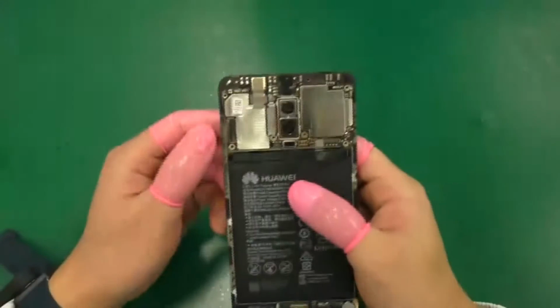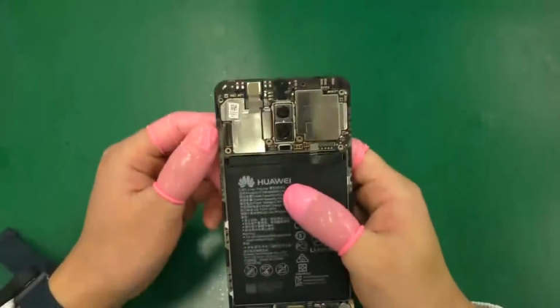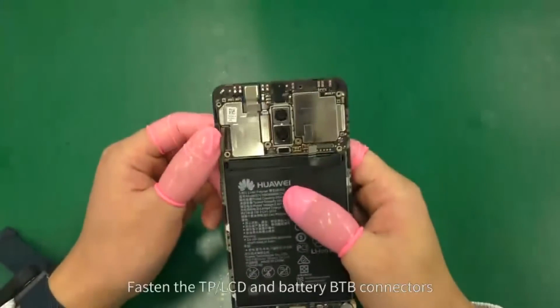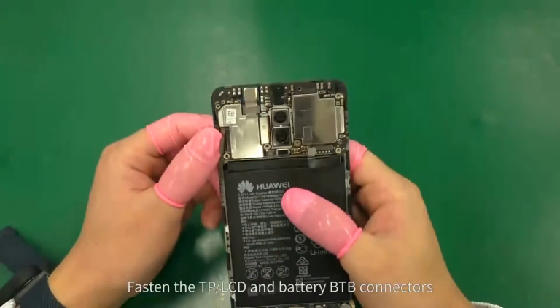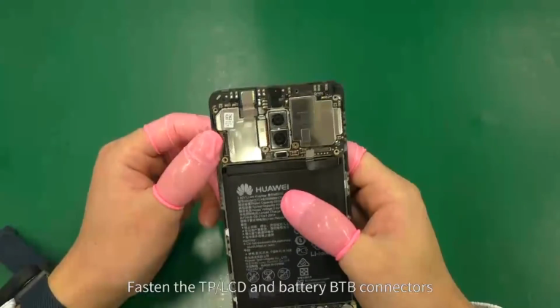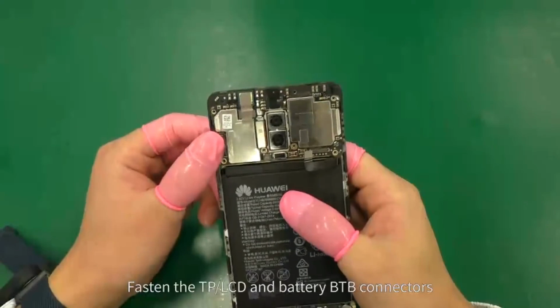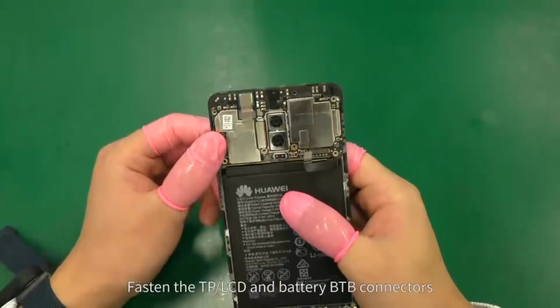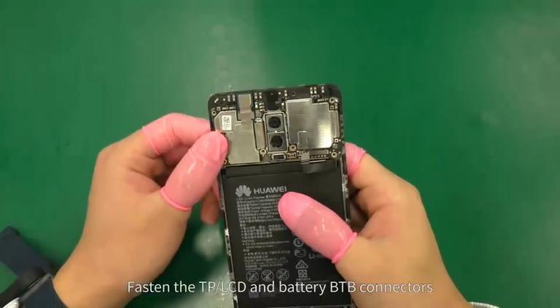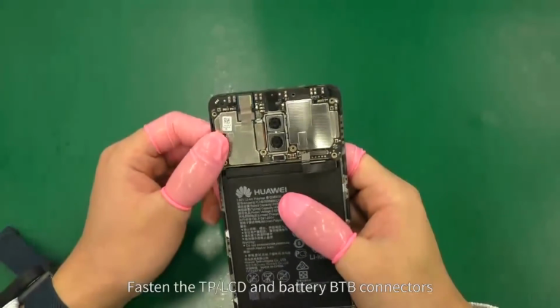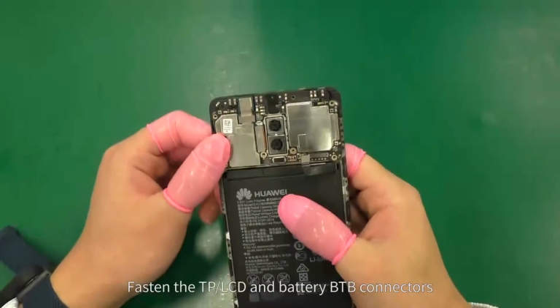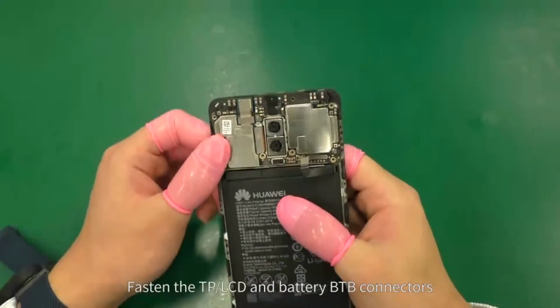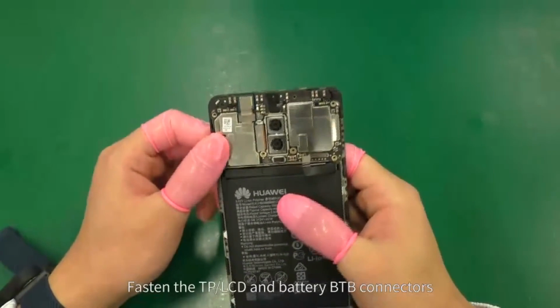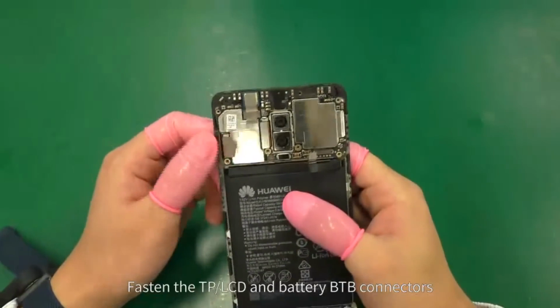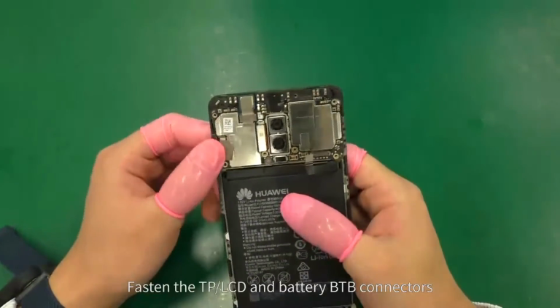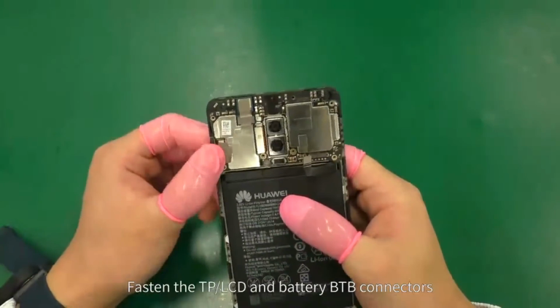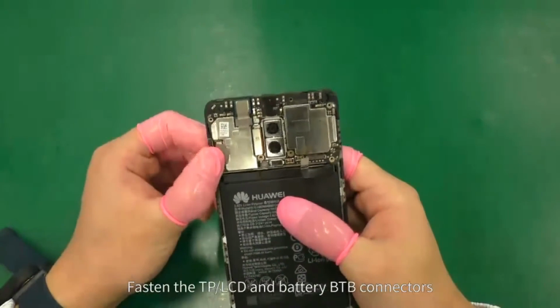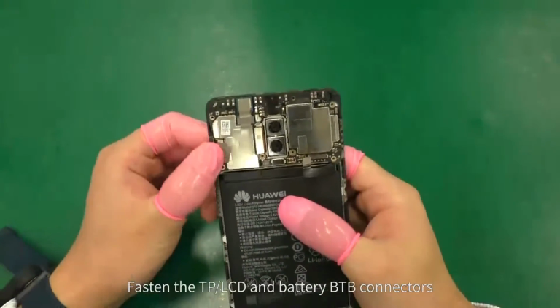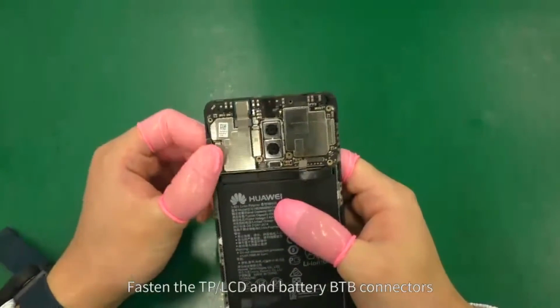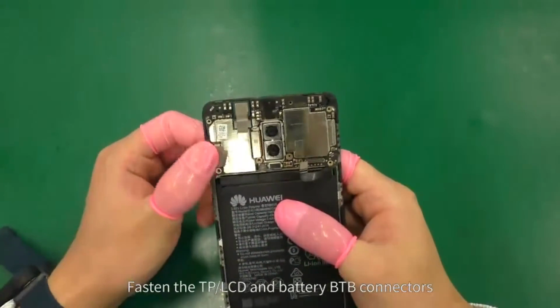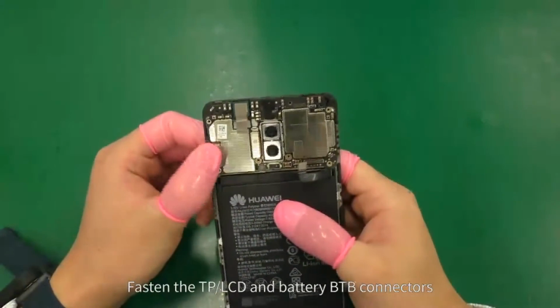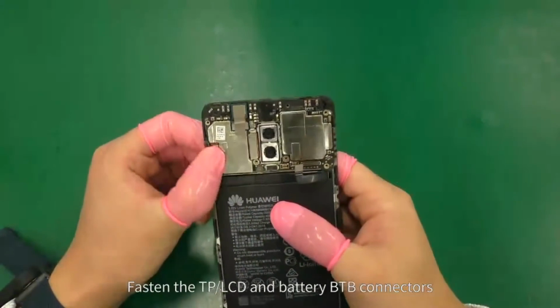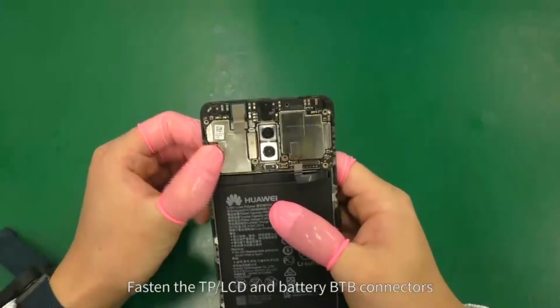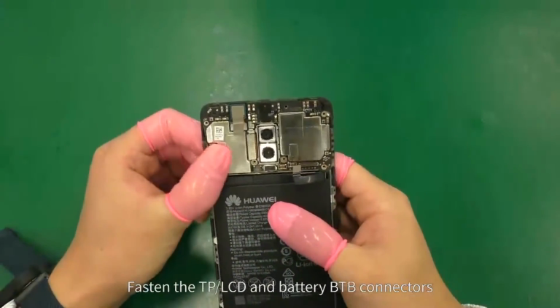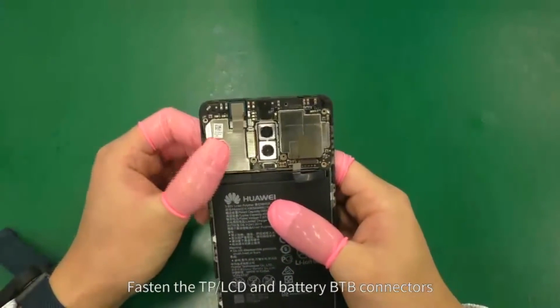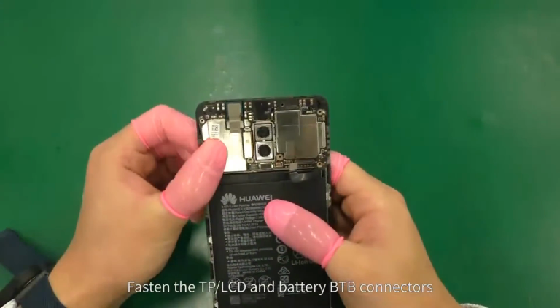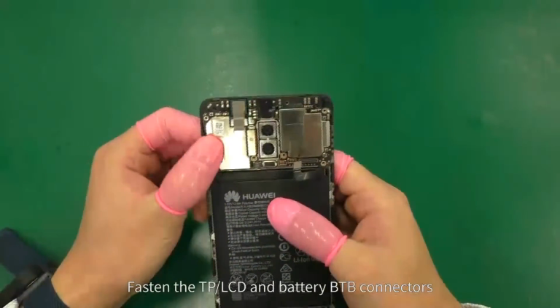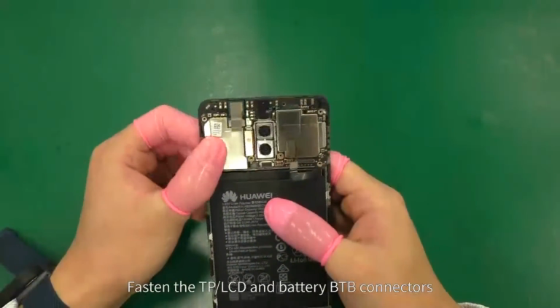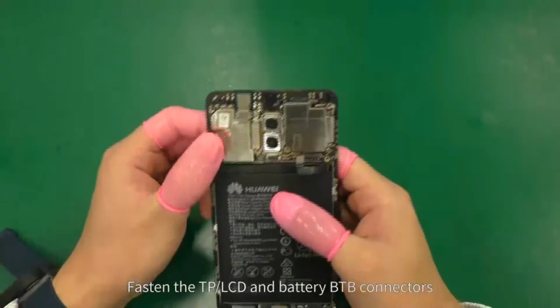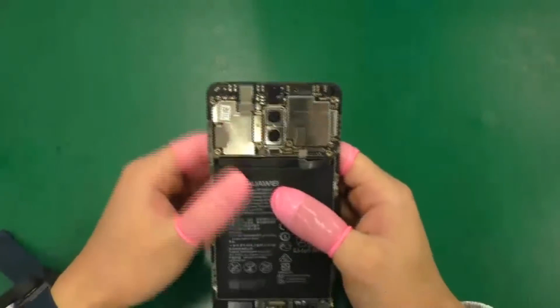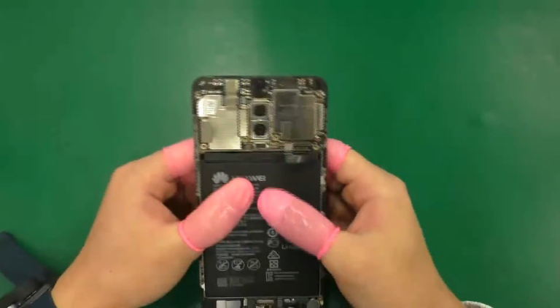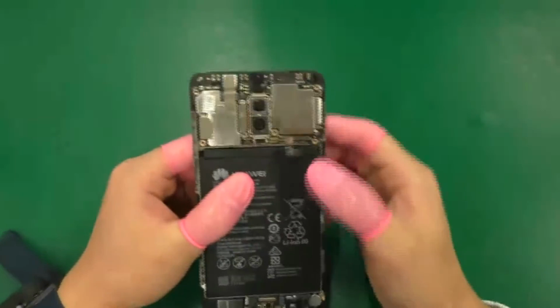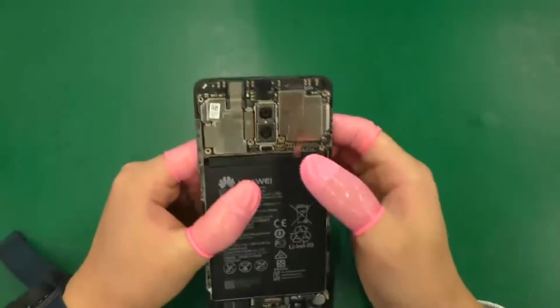Fasten the TP LCD and battery BTB connectors.